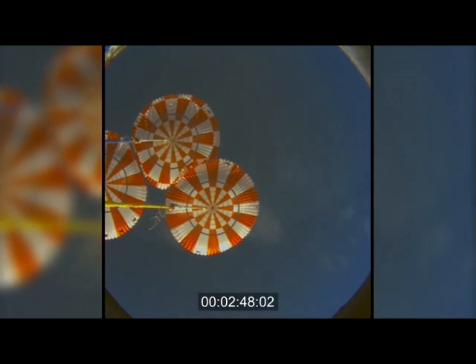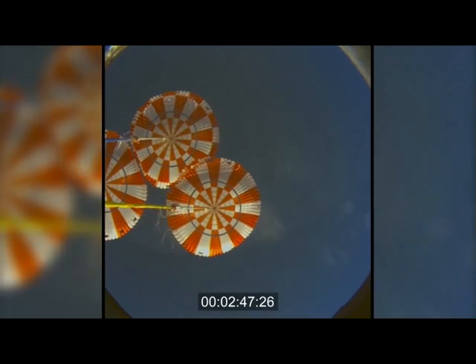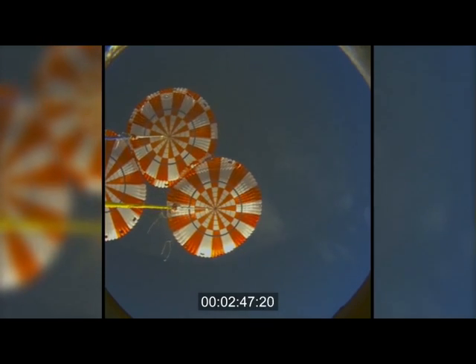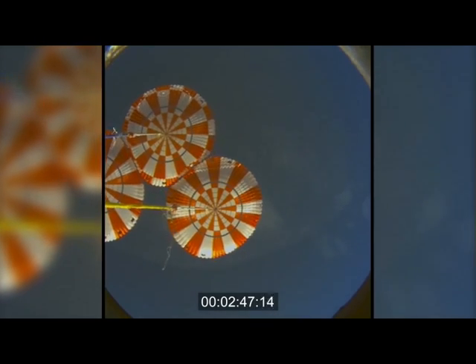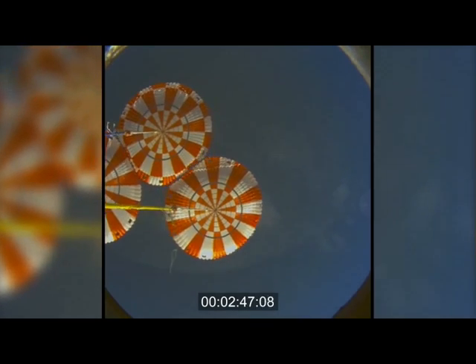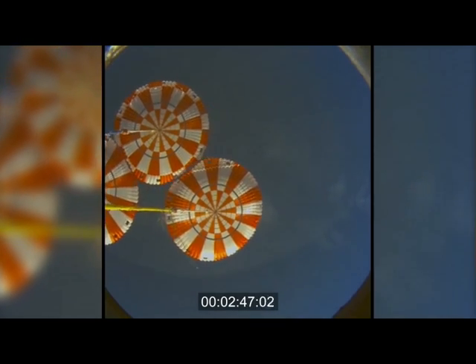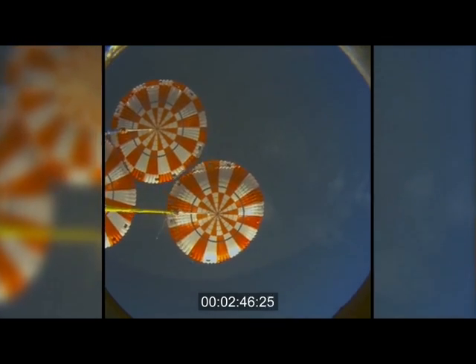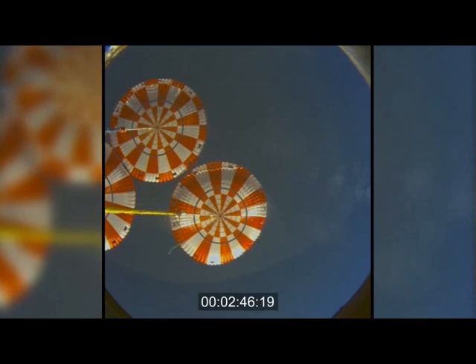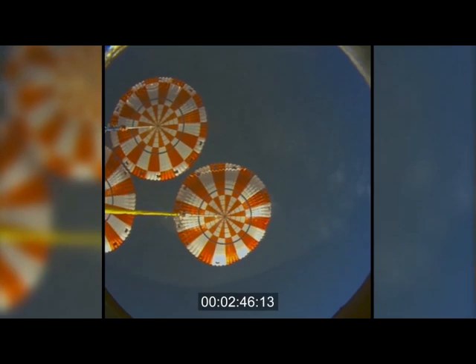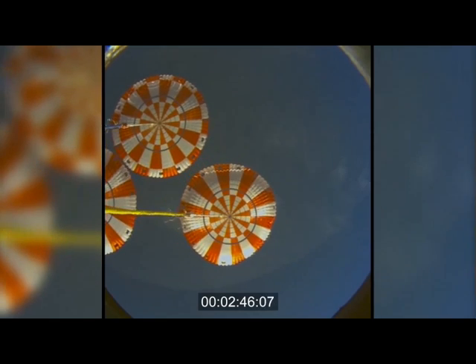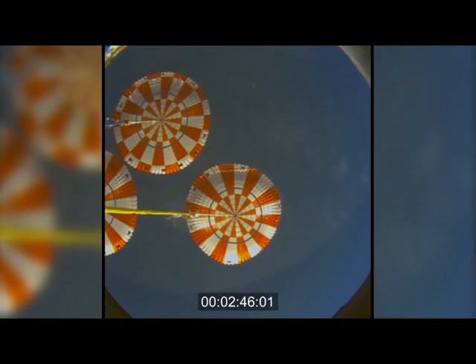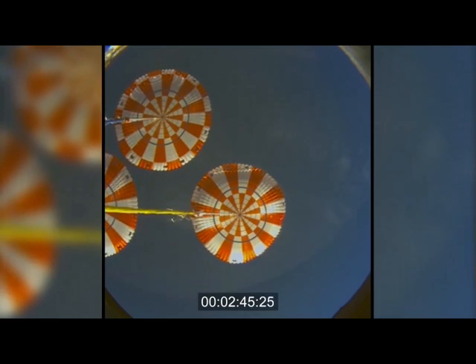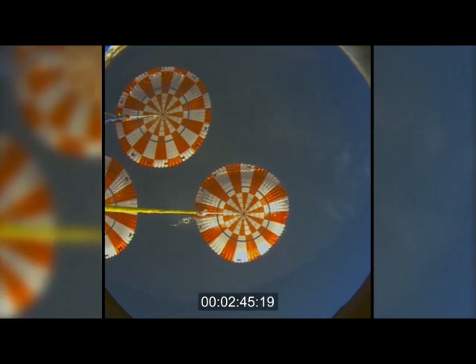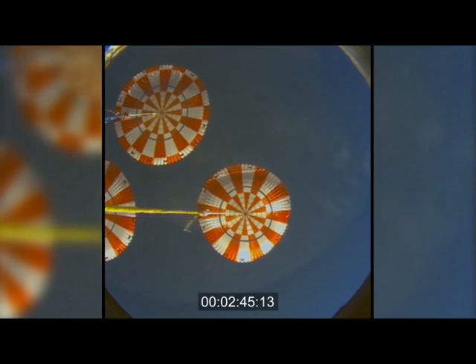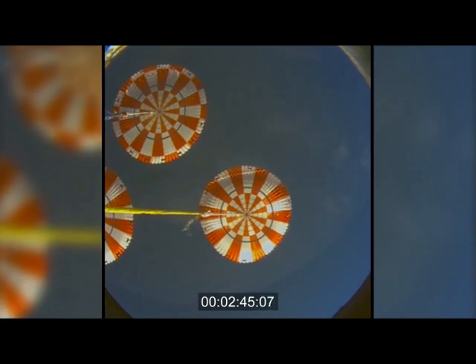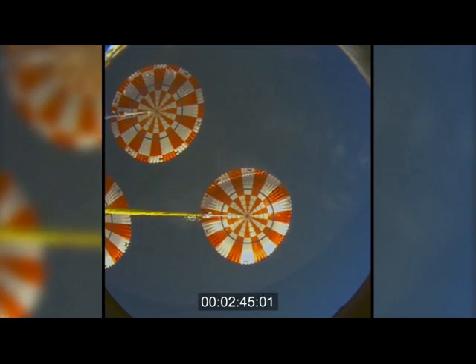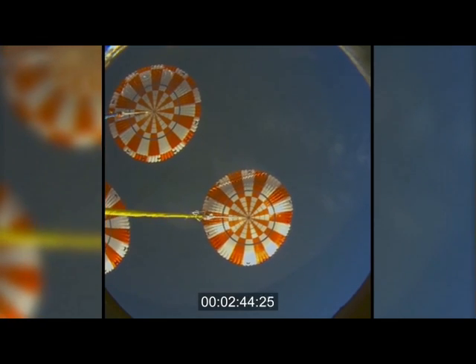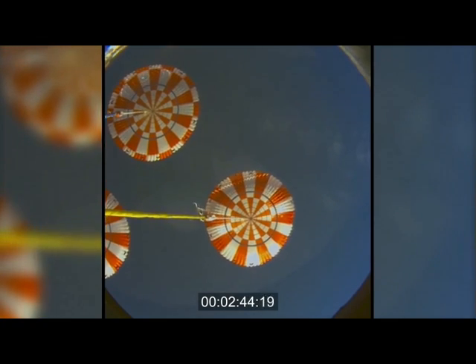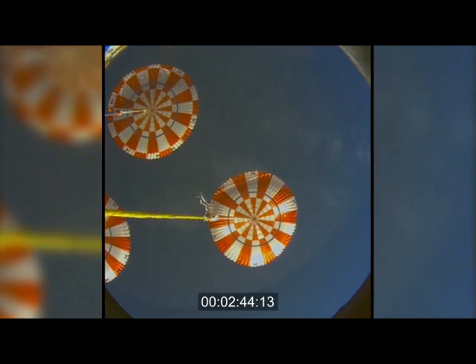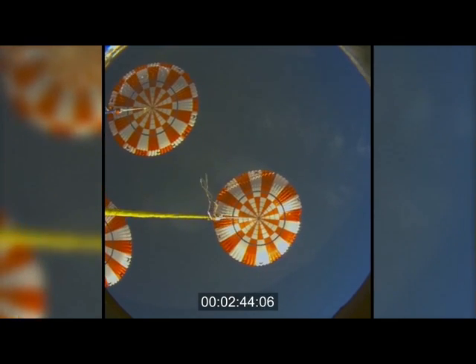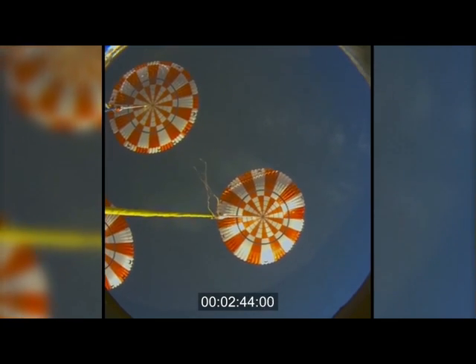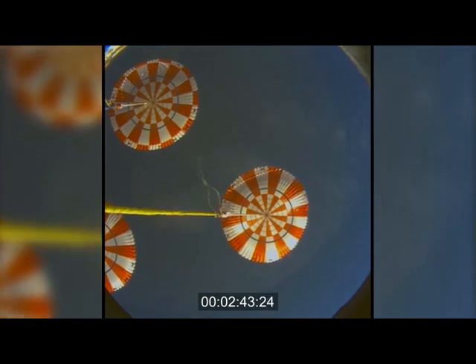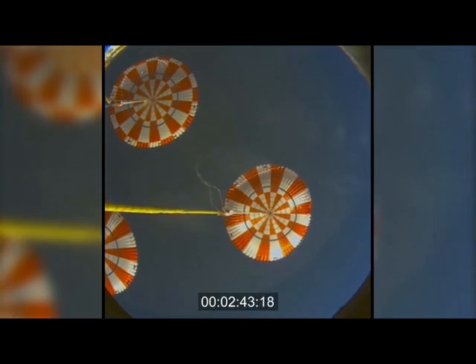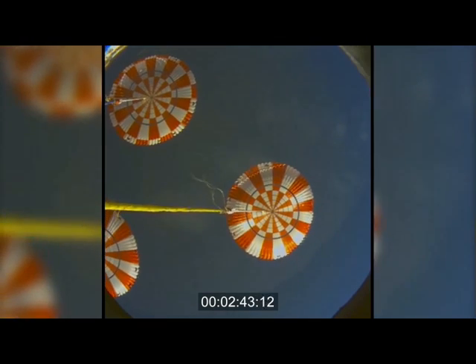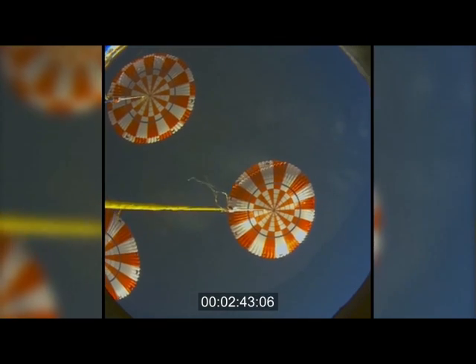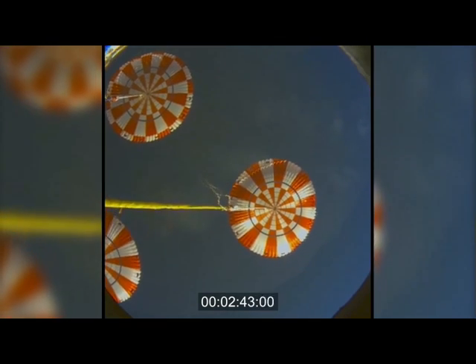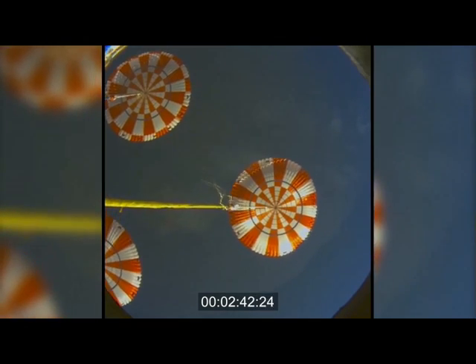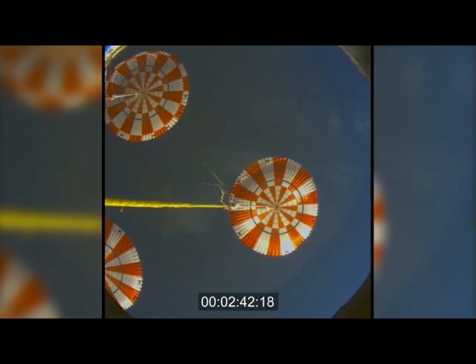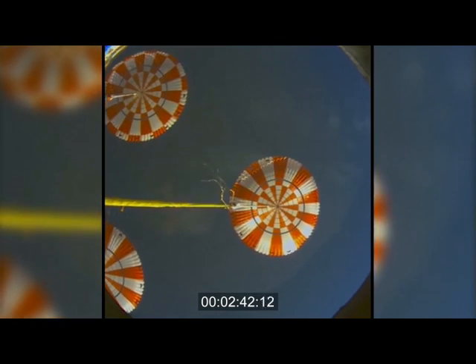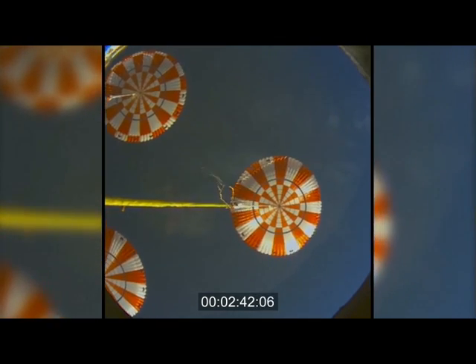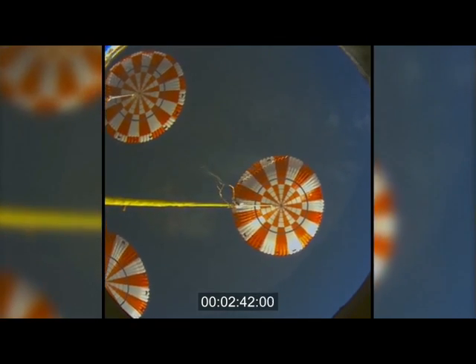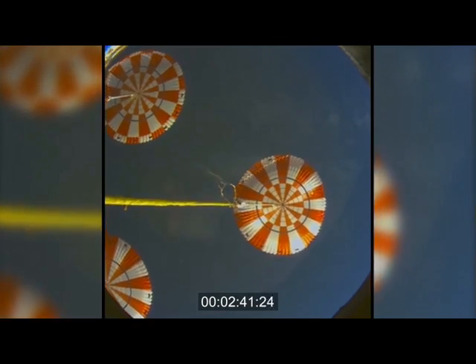More than 4 hours and 20 minutes after it took off on a Delta IV heavy rocket from the Cape Canaveral Air Force Station.